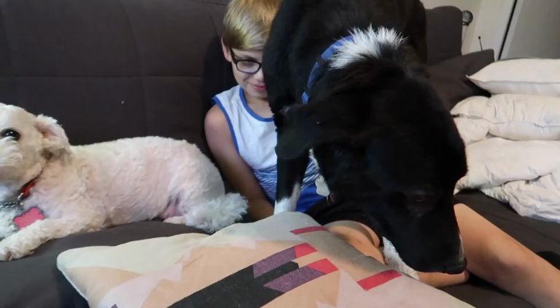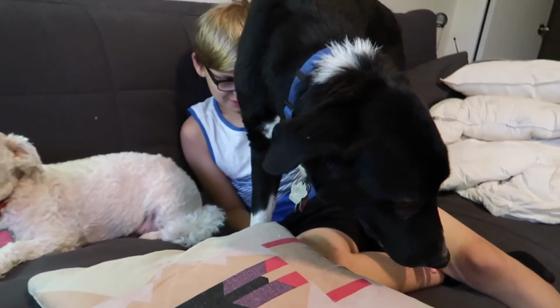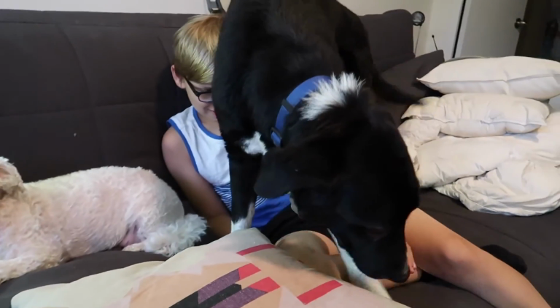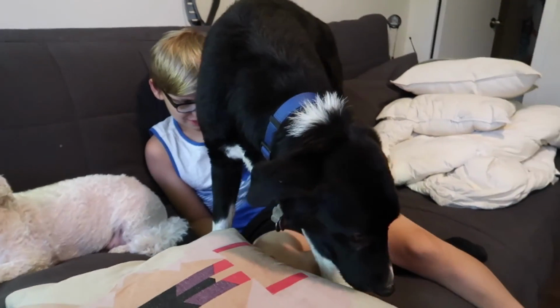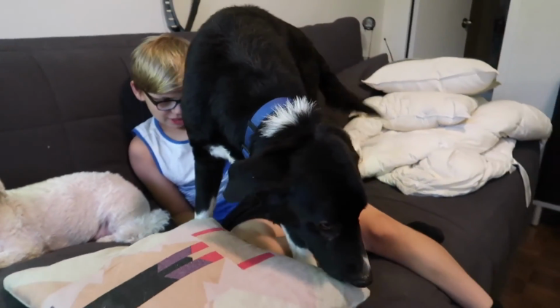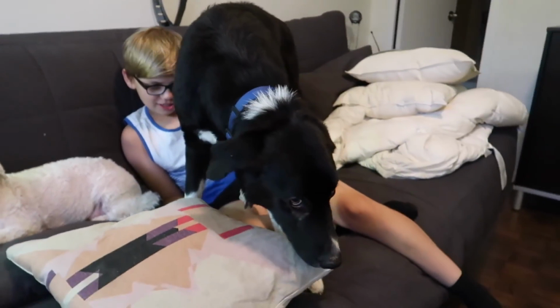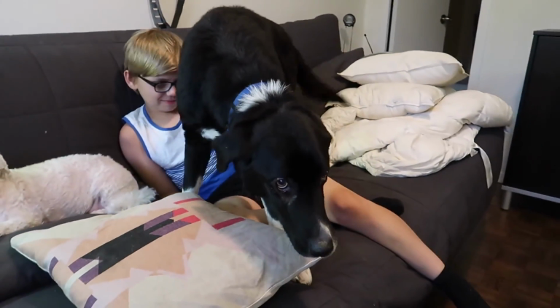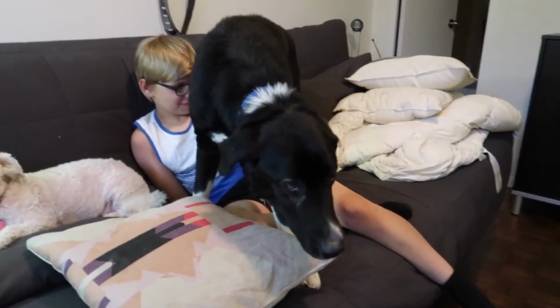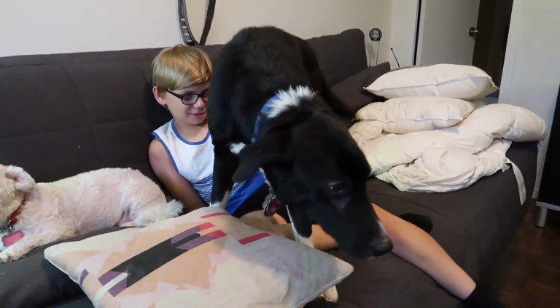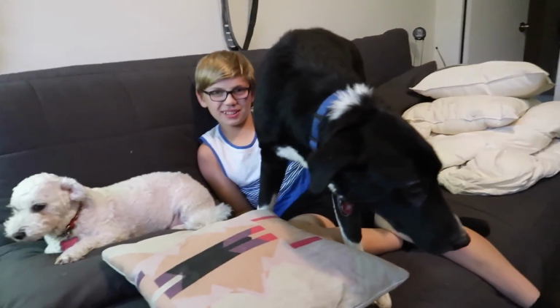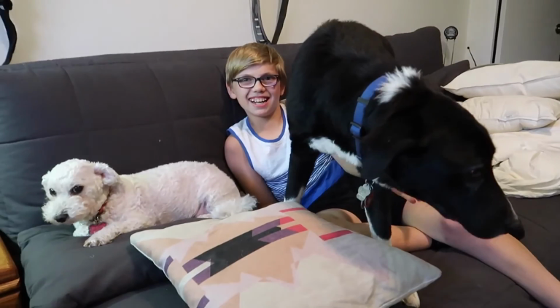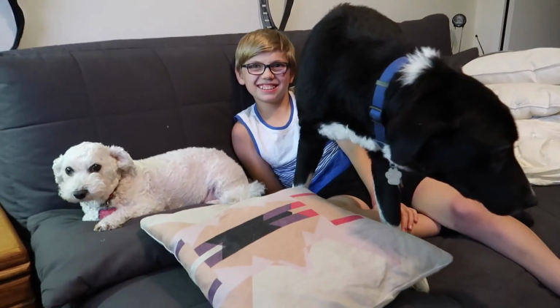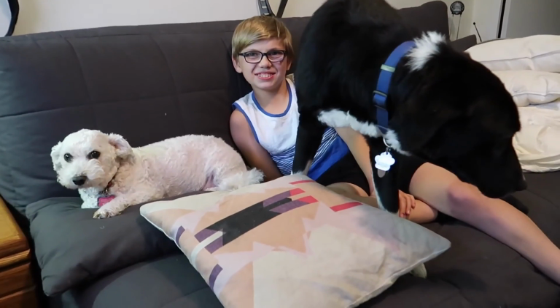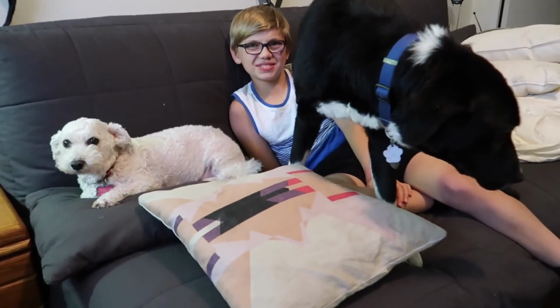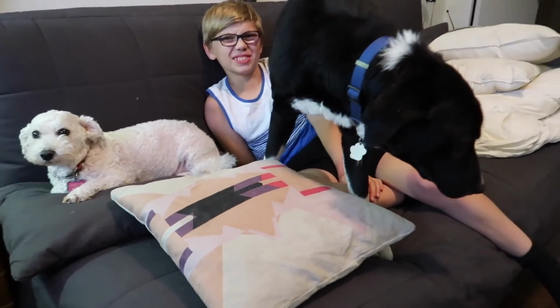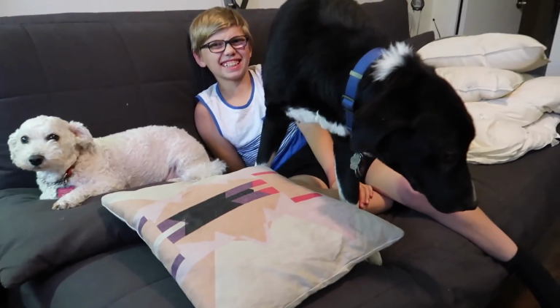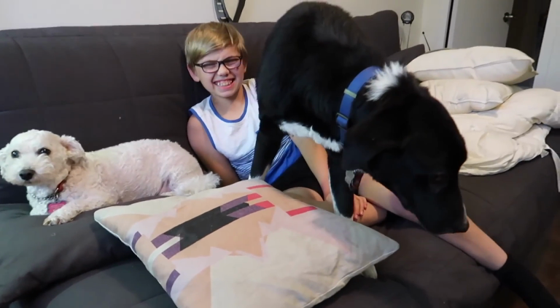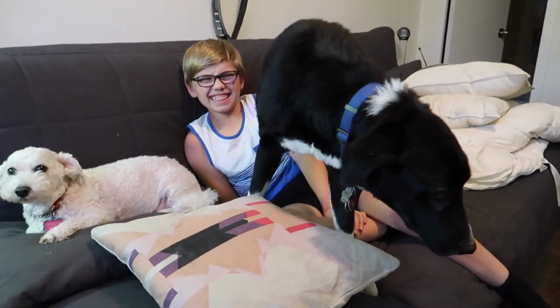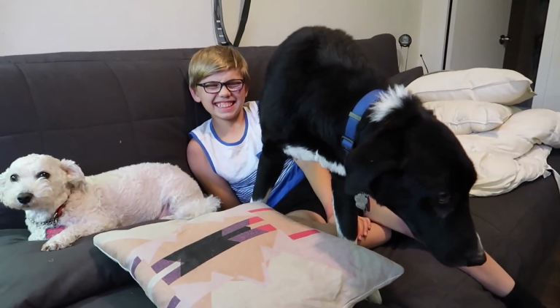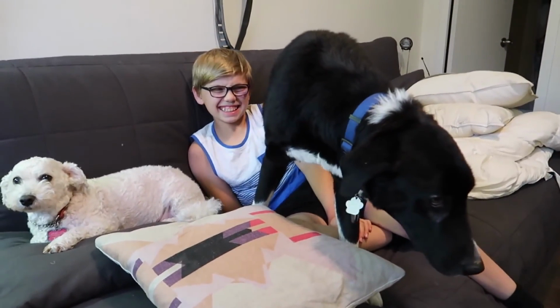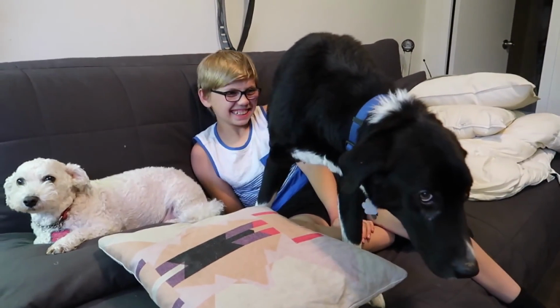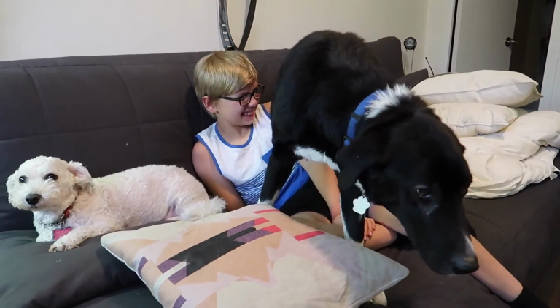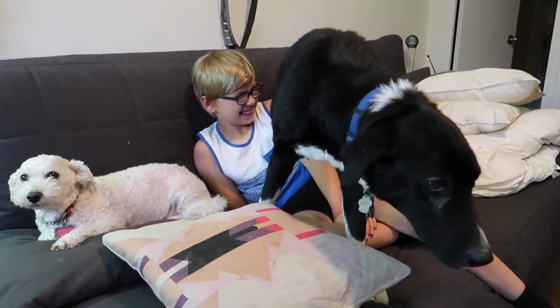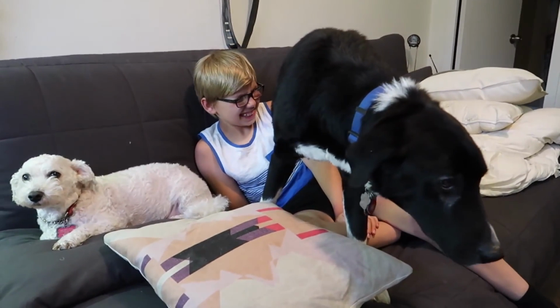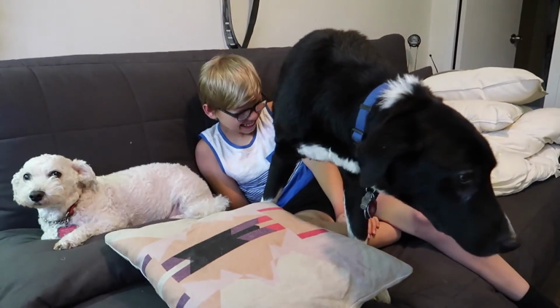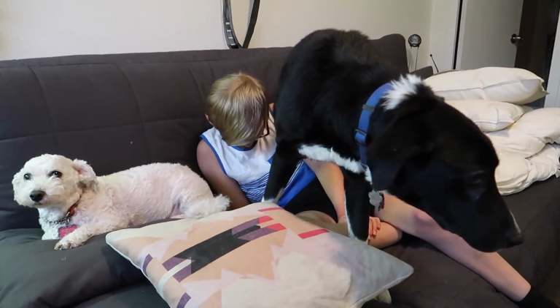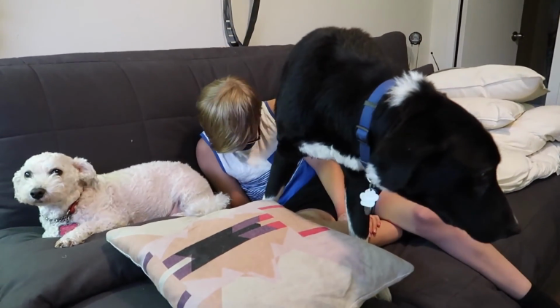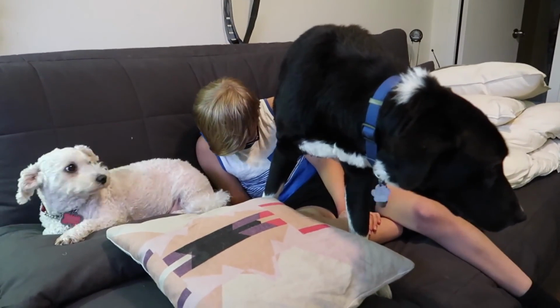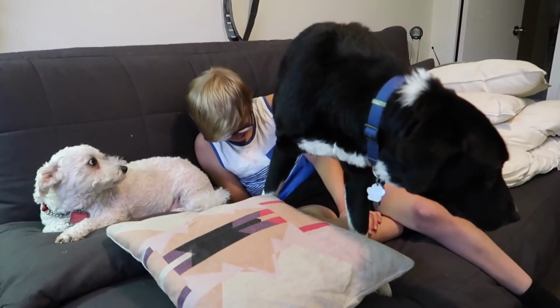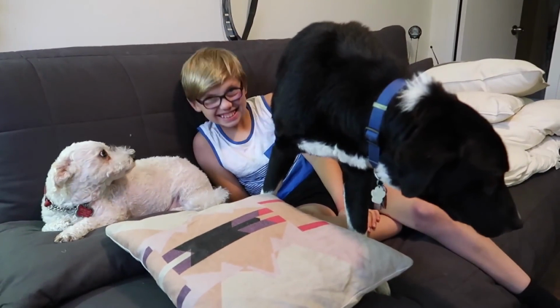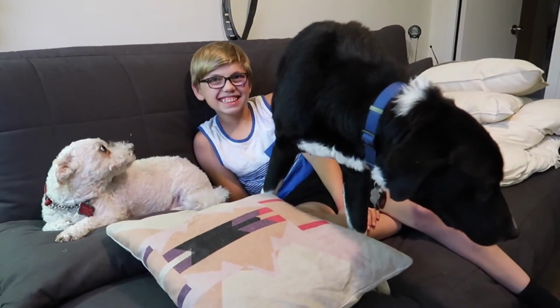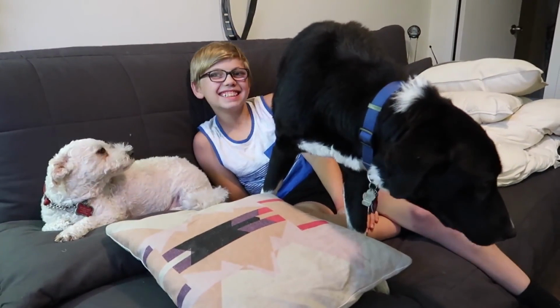What's your plan here, pup? What's your plan? What you doing?